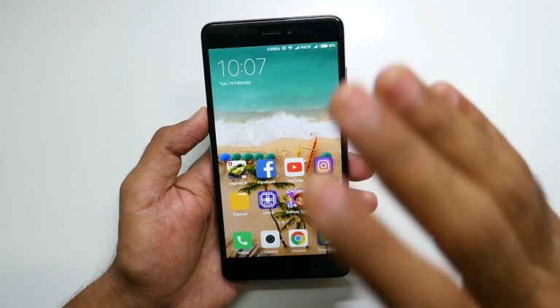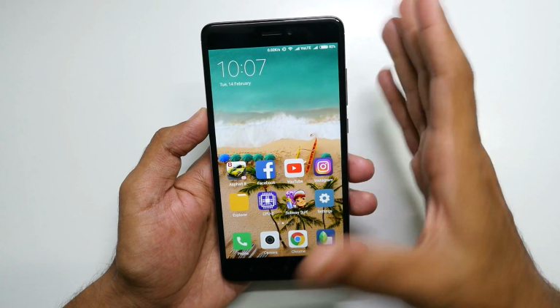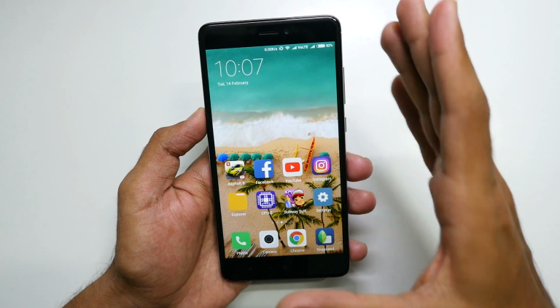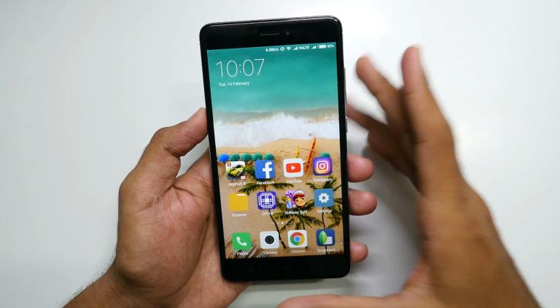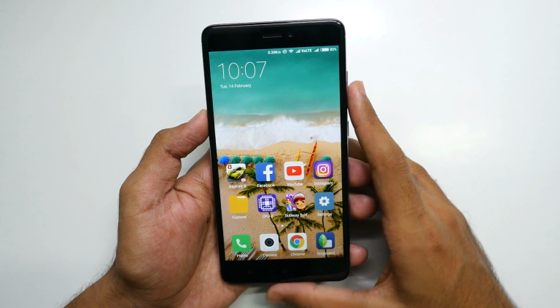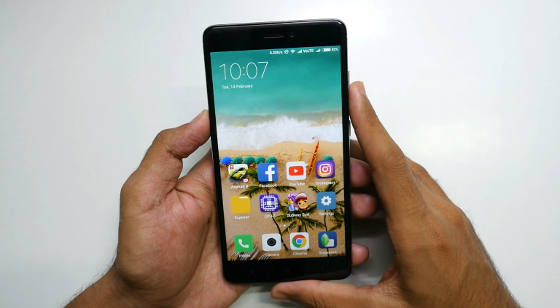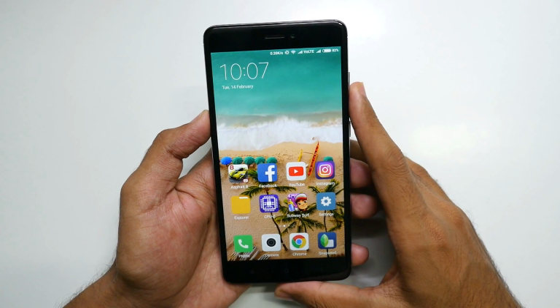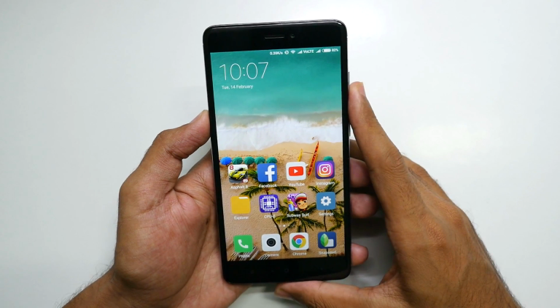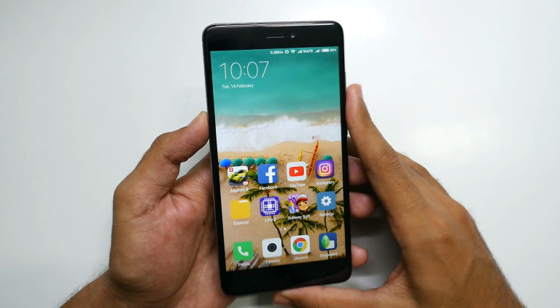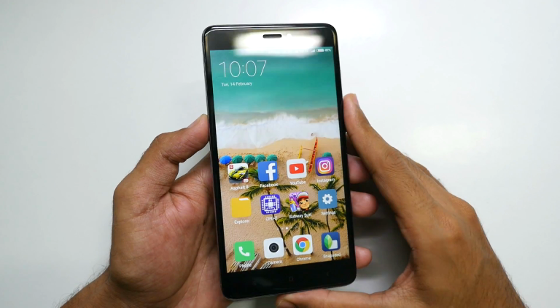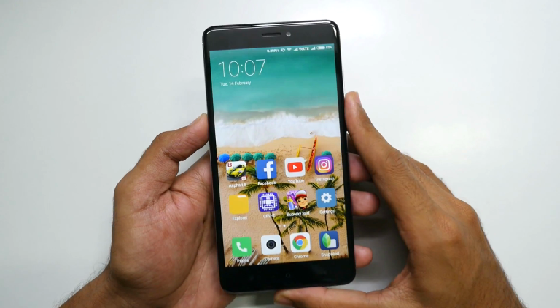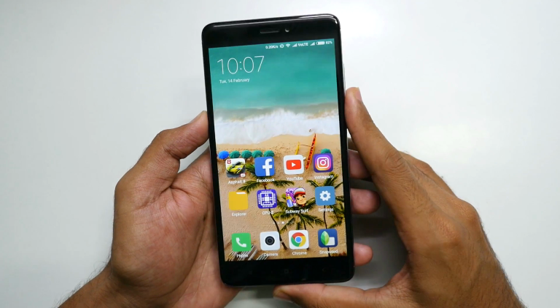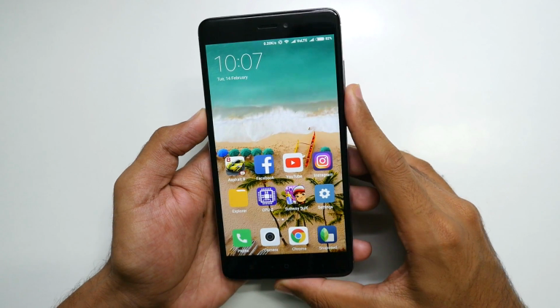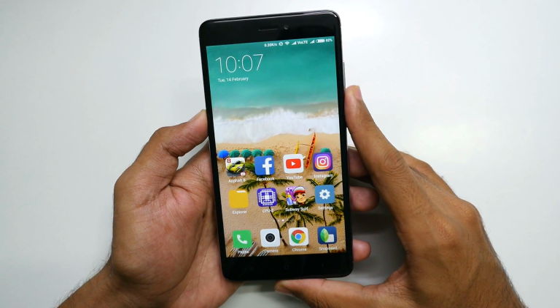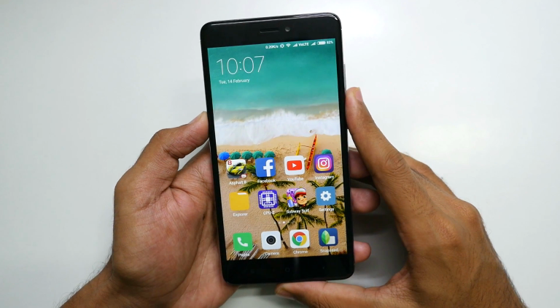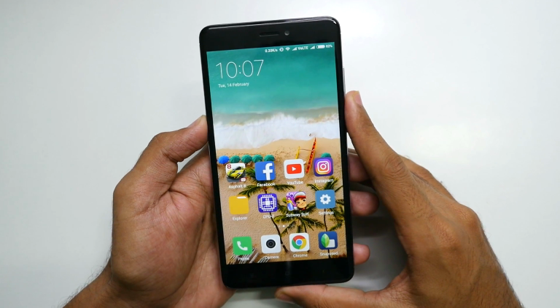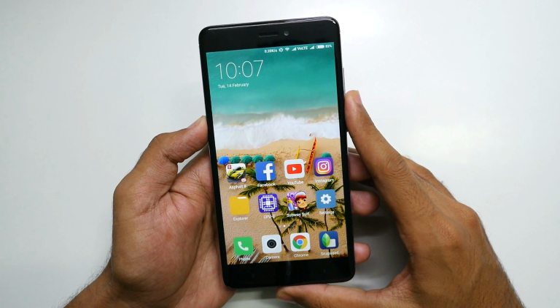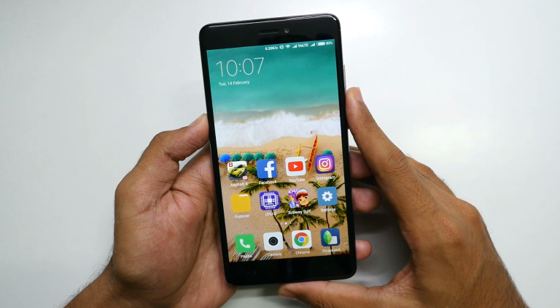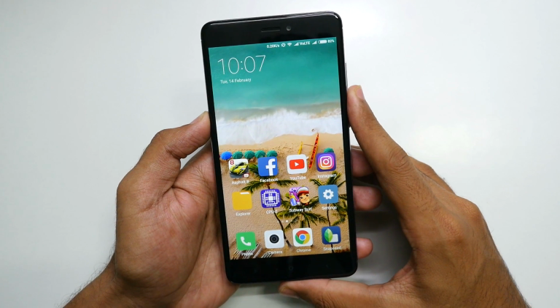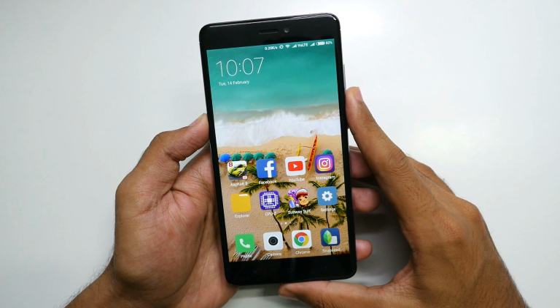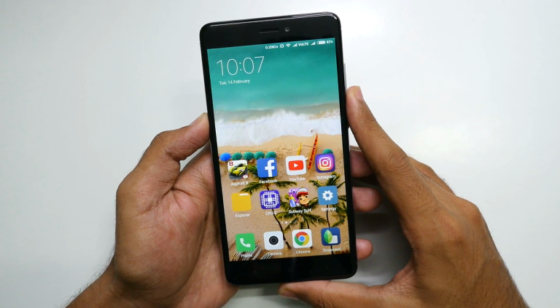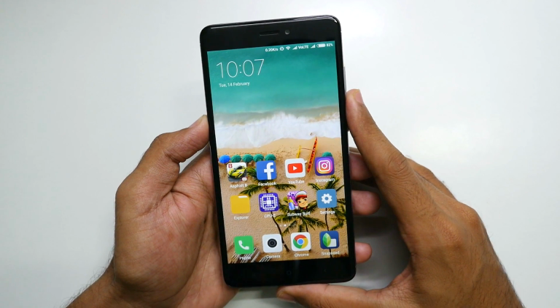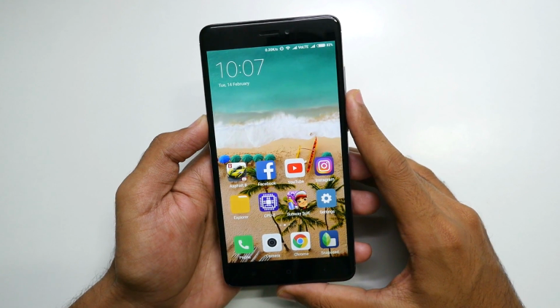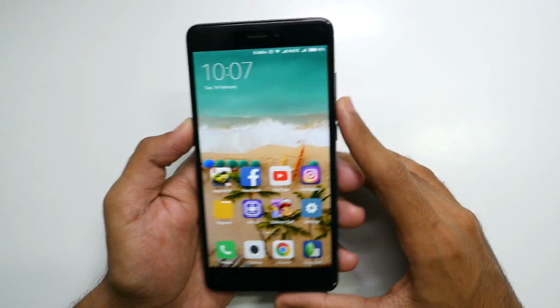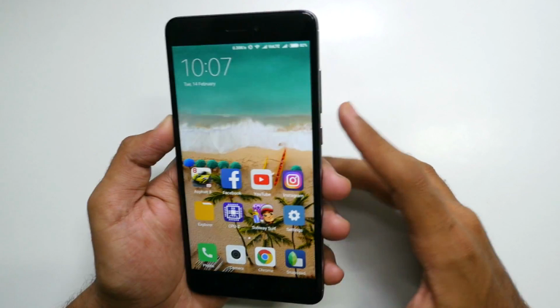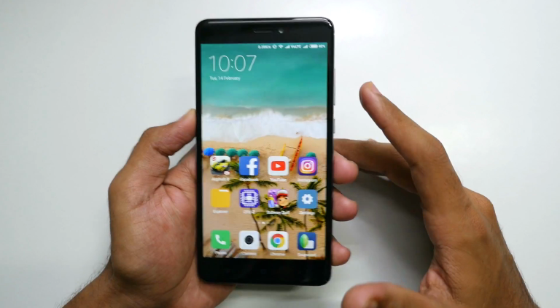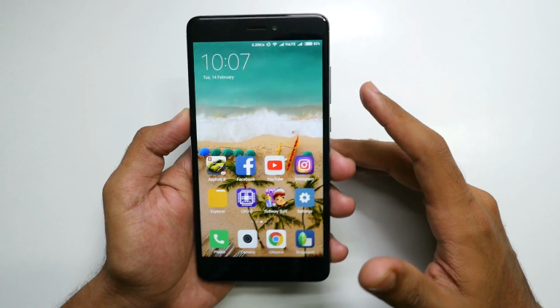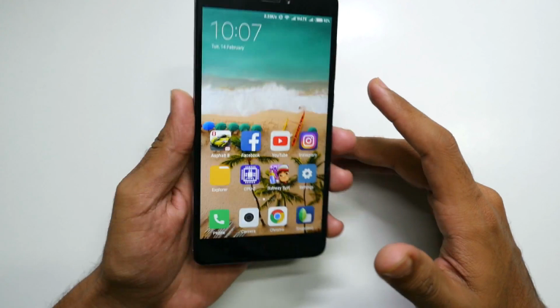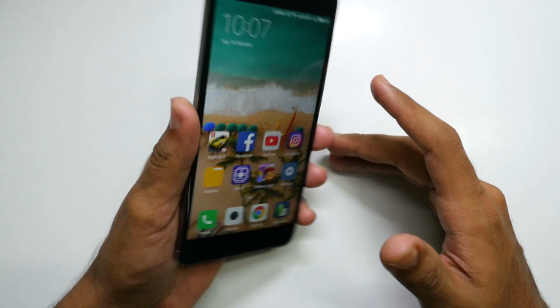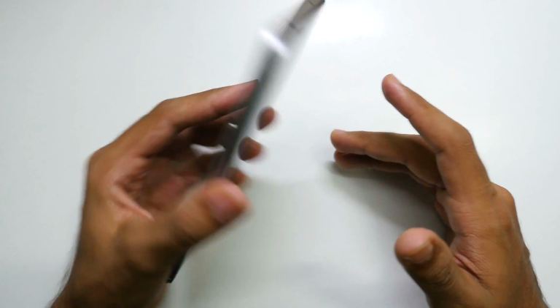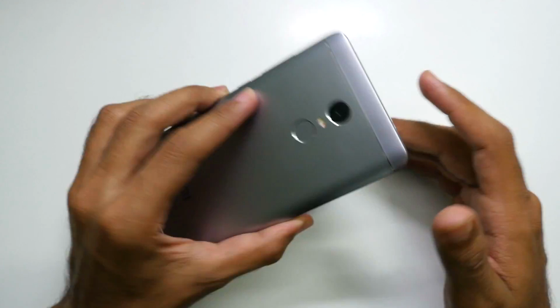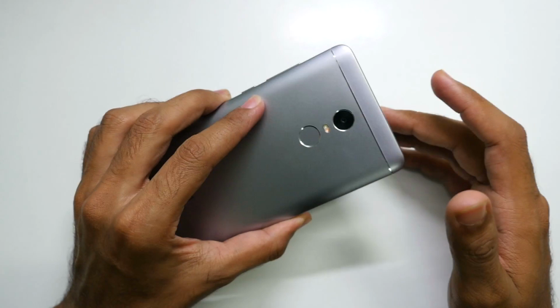Hello guys, Anjay here and in this video I'm going to show you how to install LineageOS ROM on the Xiaomi Redmi Note 4.